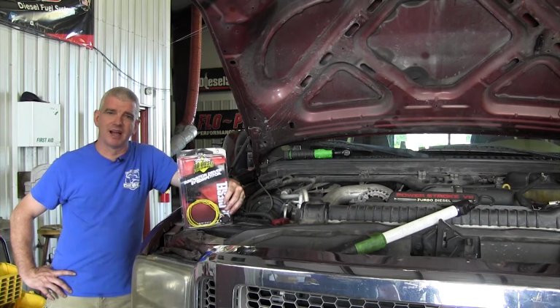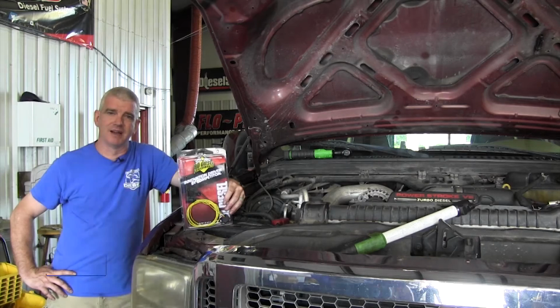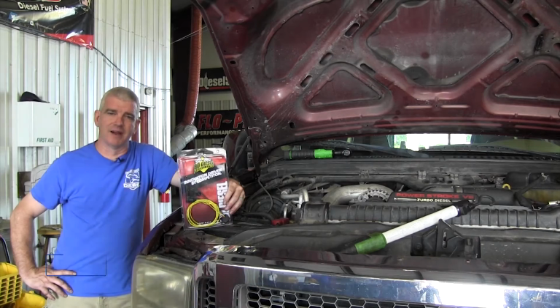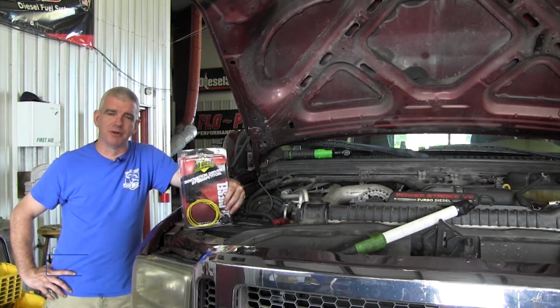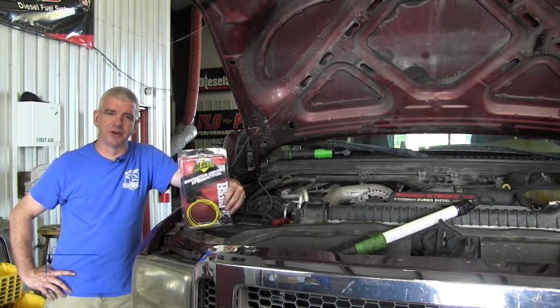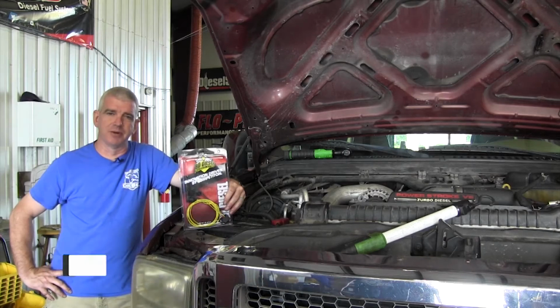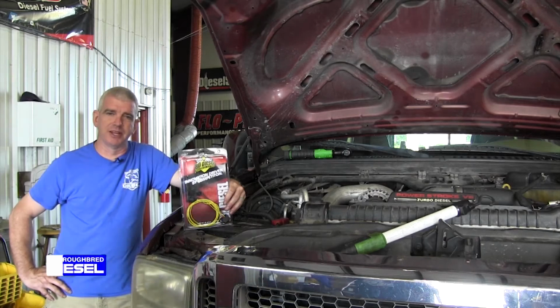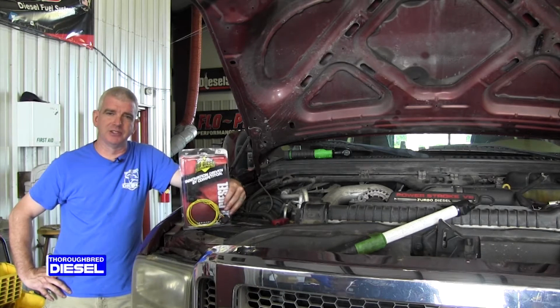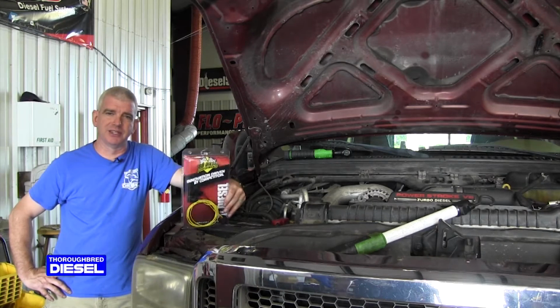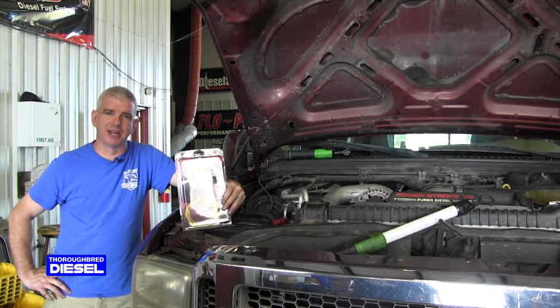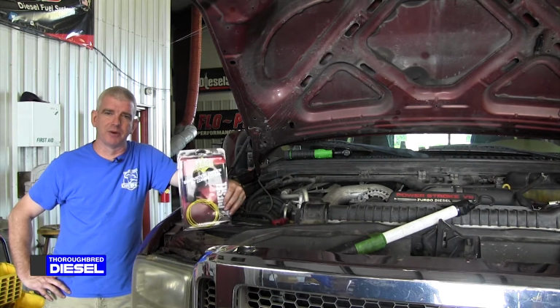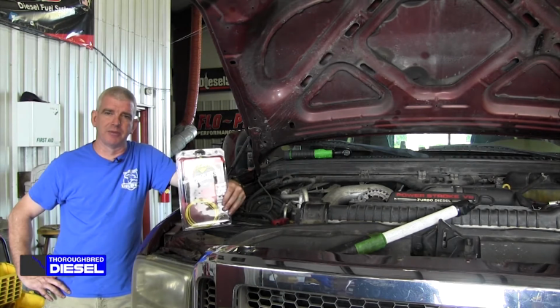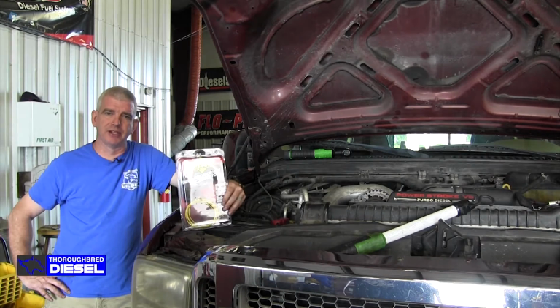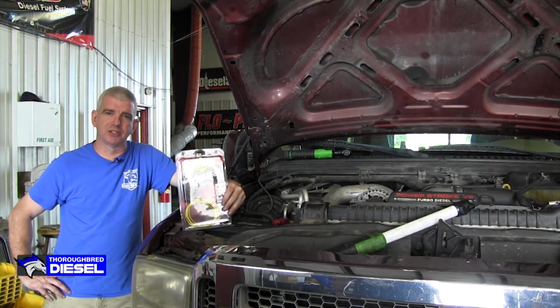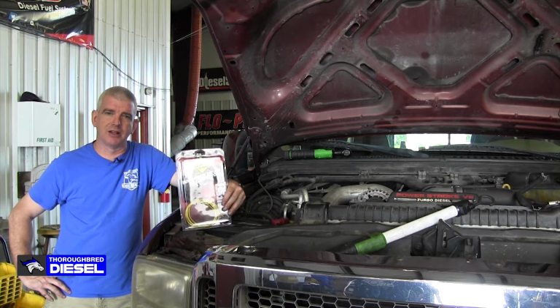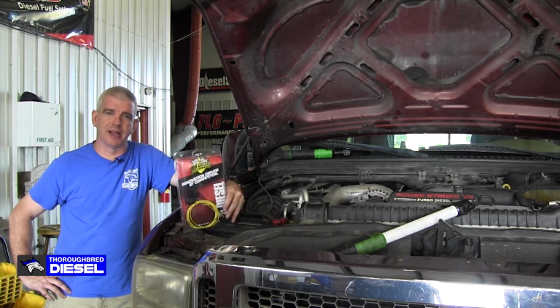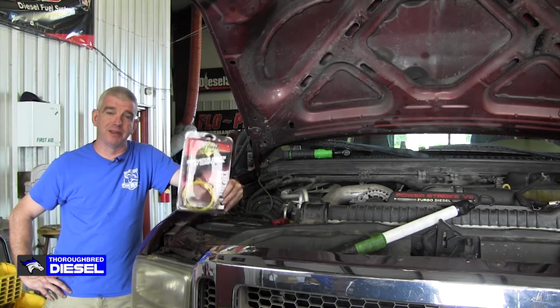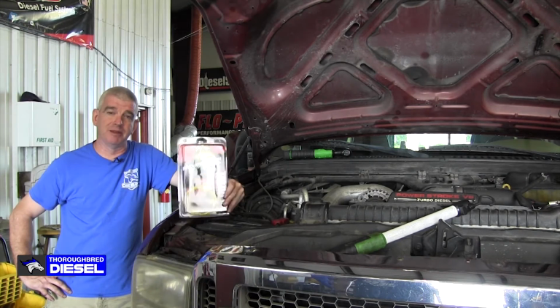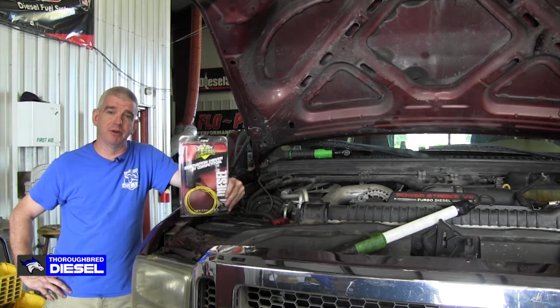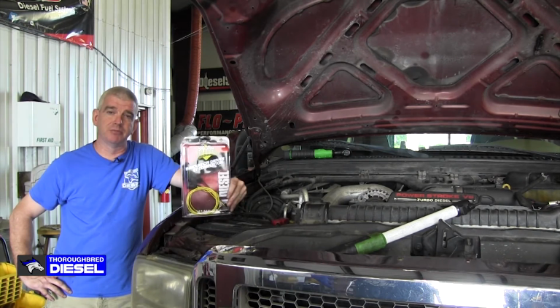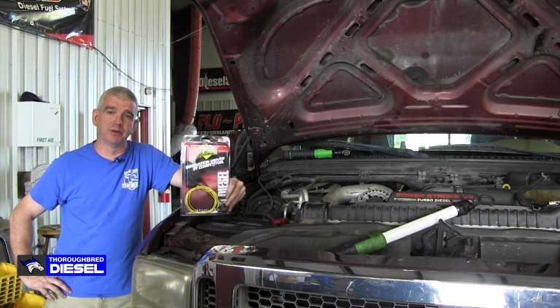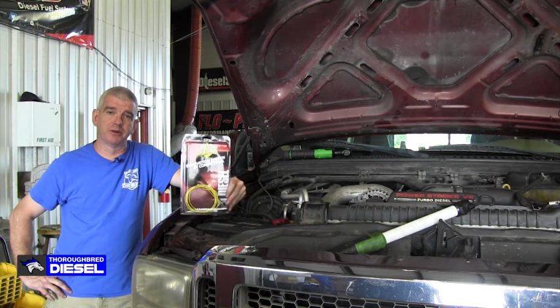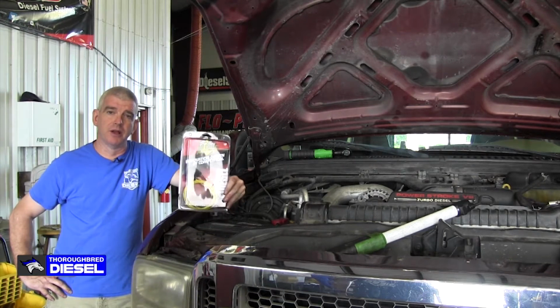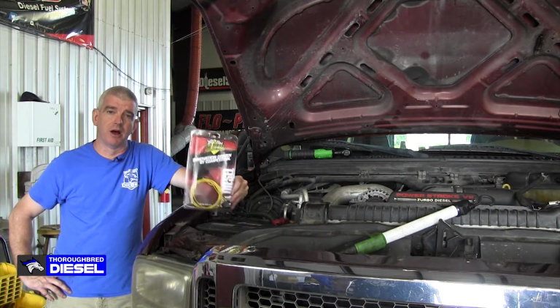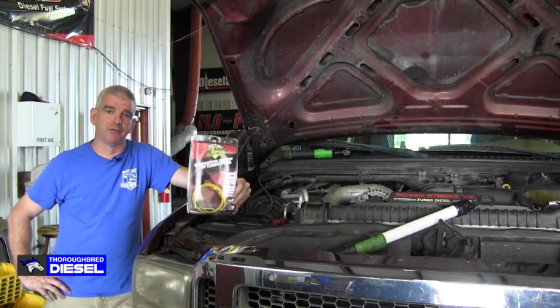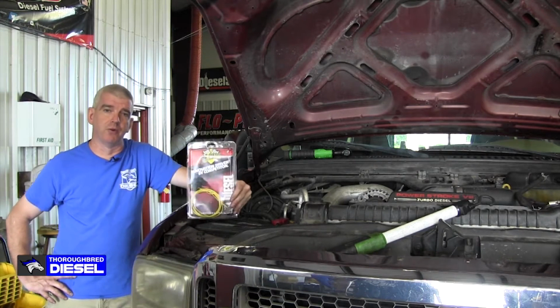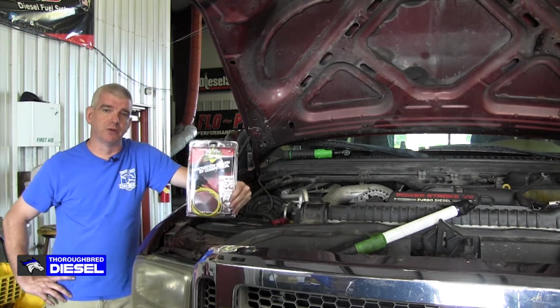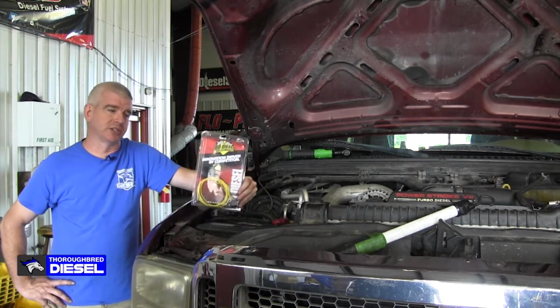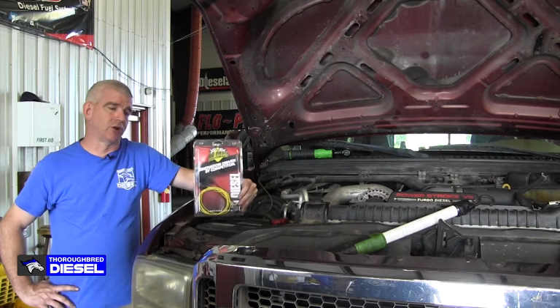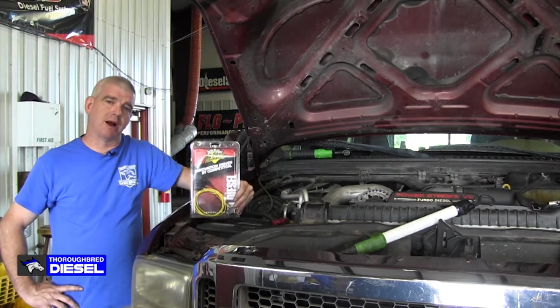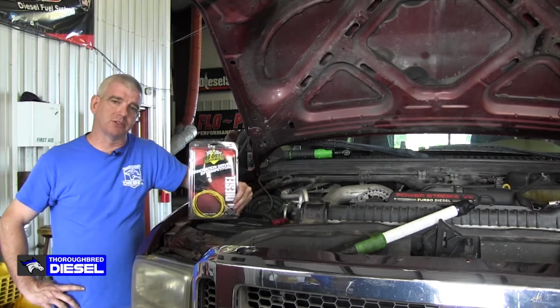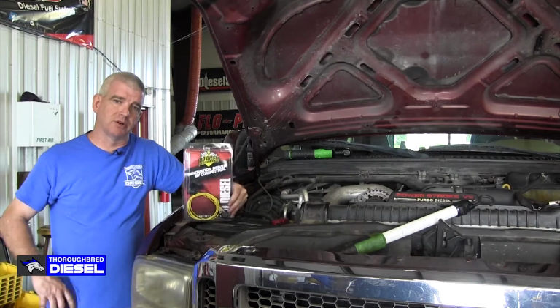Hi, I'm Wade from Thoroughbred Diesel and today we're going to be installing a BD Boost Builder on a Ford 6.0 Powerstroke.